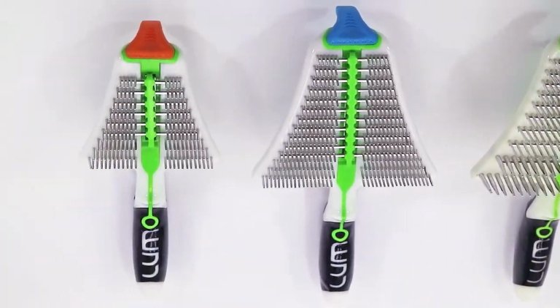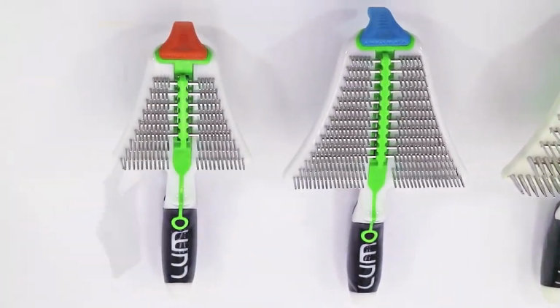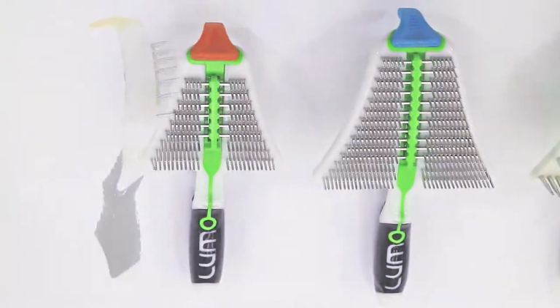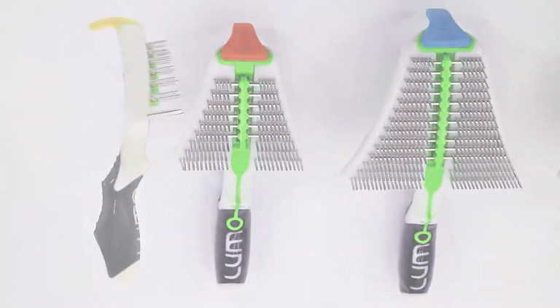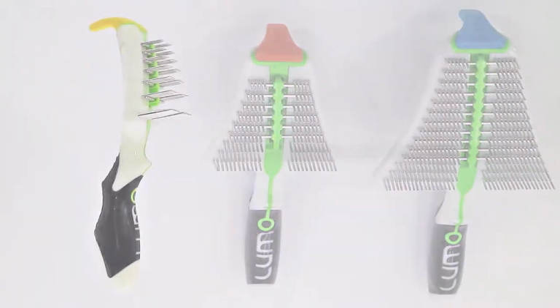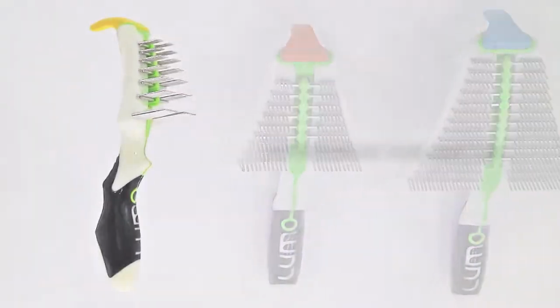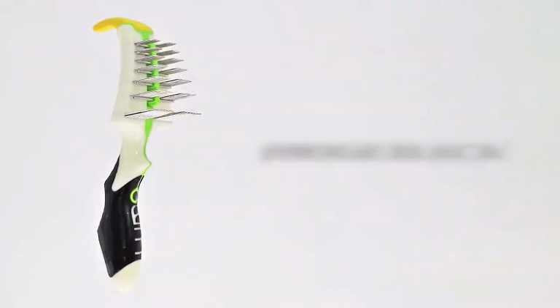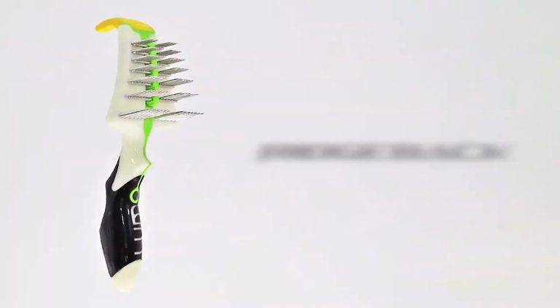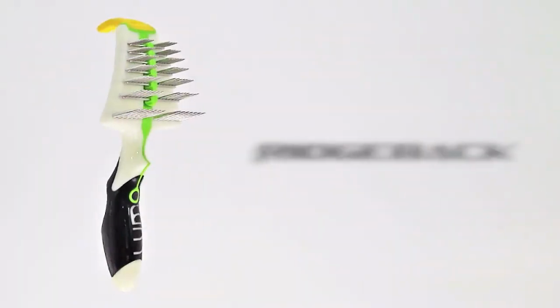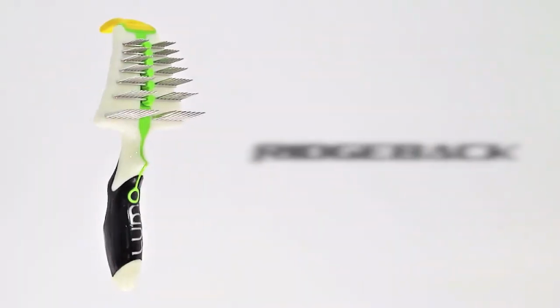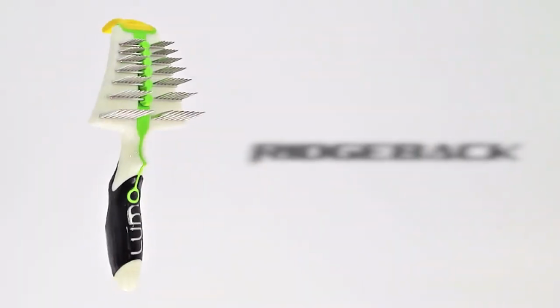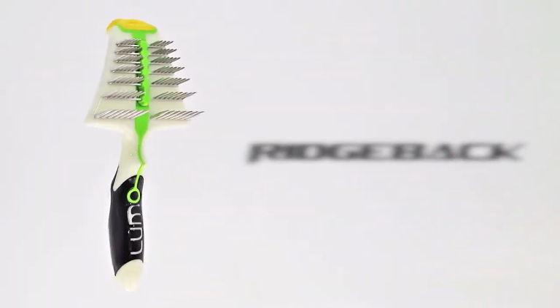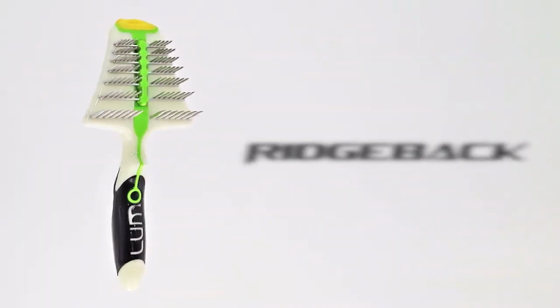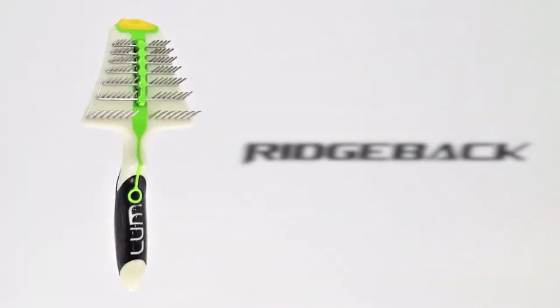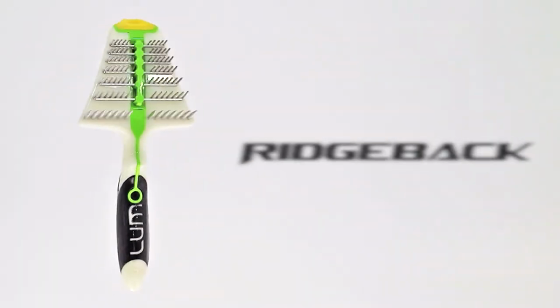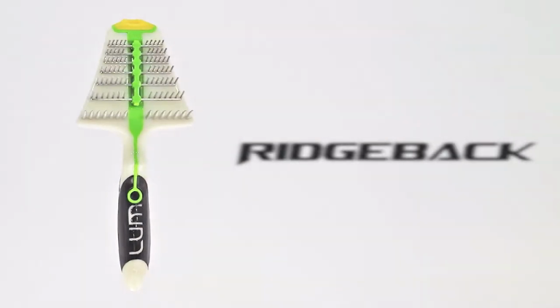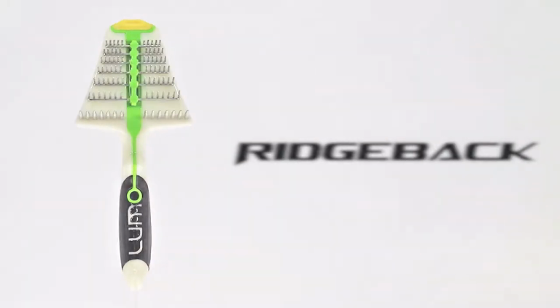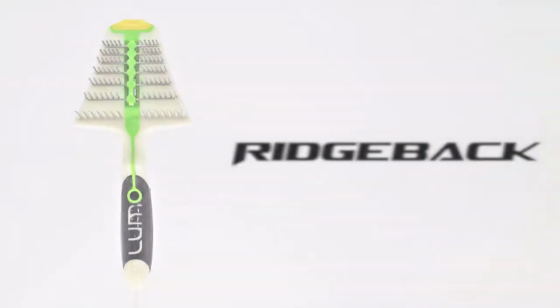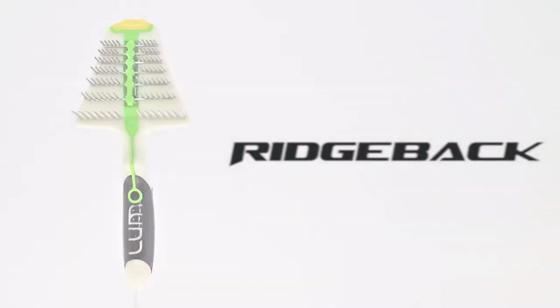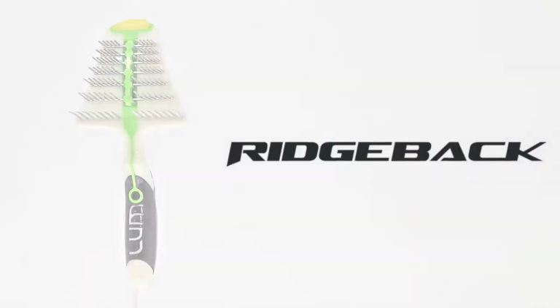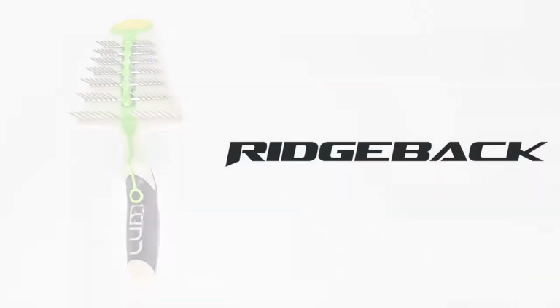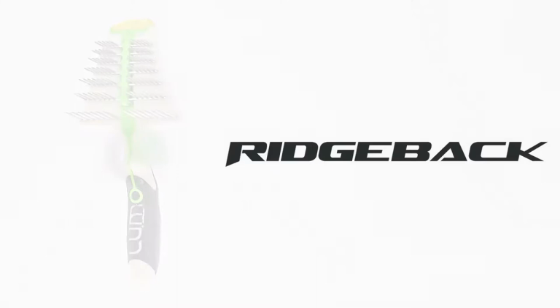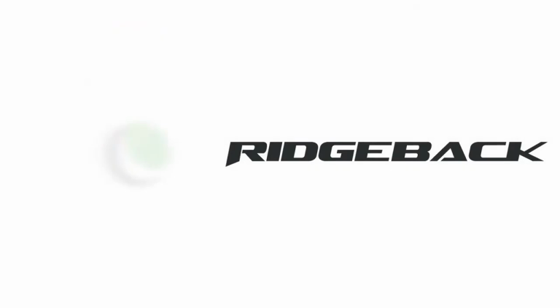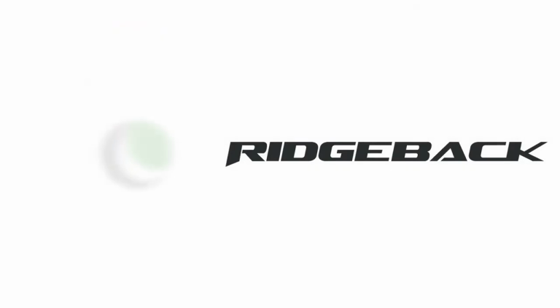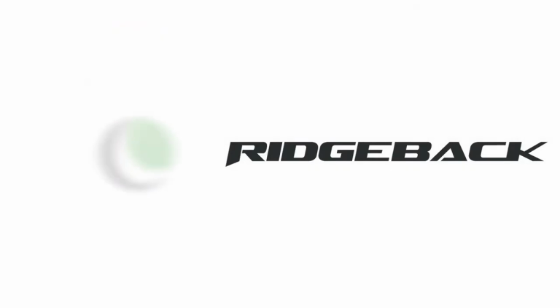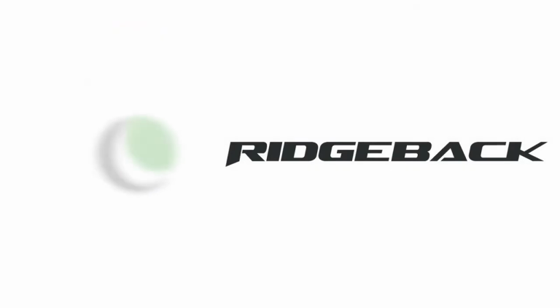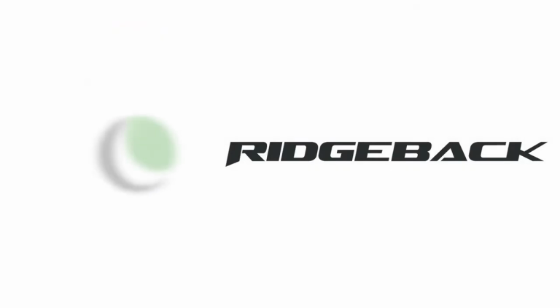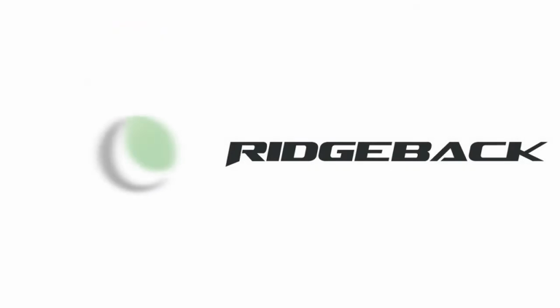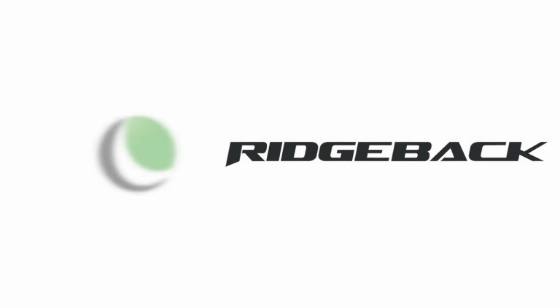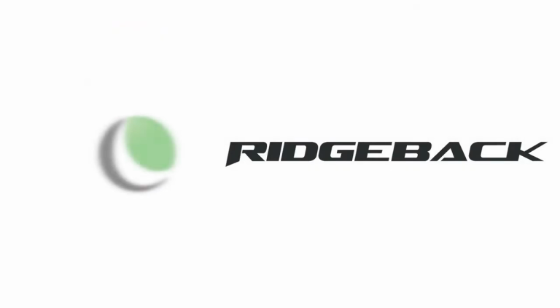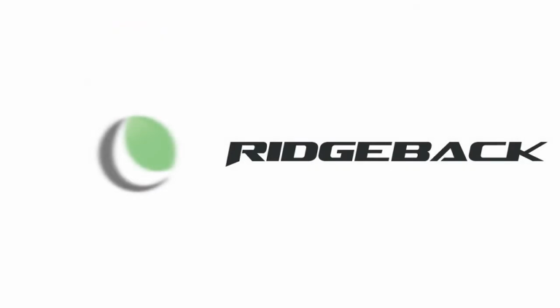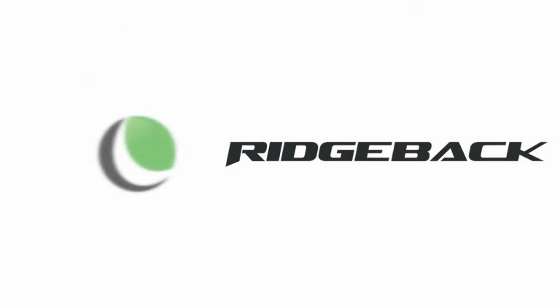If you want the best for the pet you love, then you need the LUMO Ridgeback.